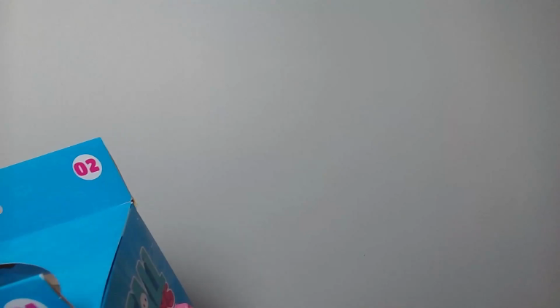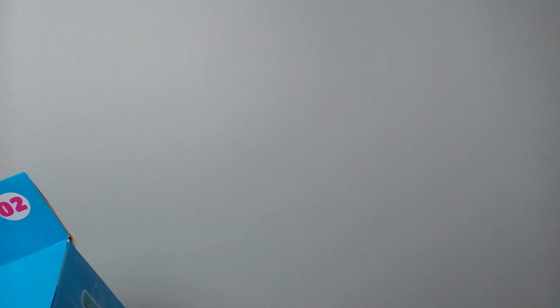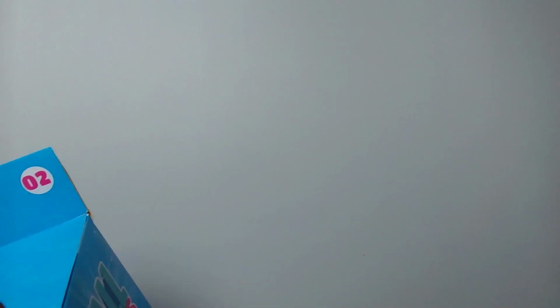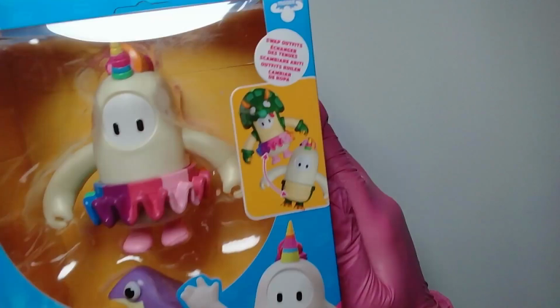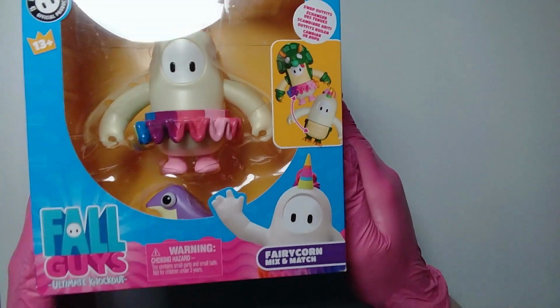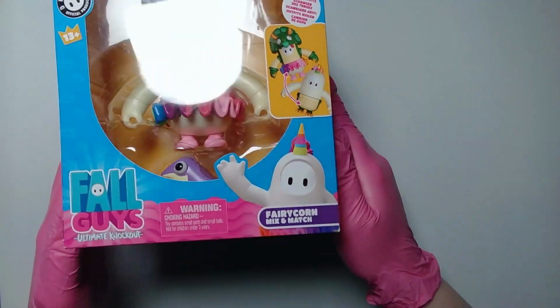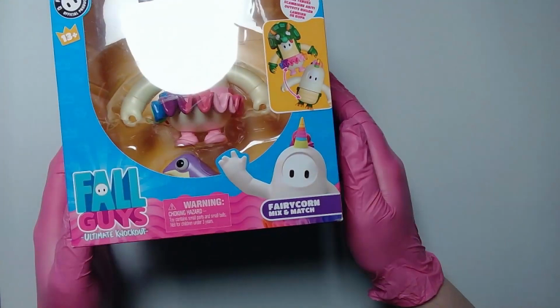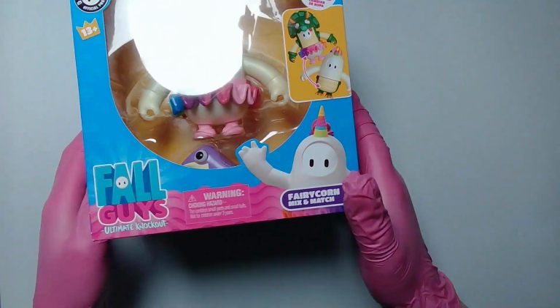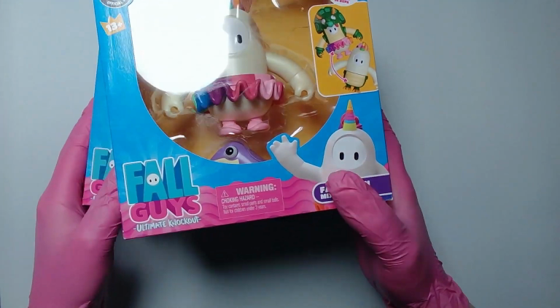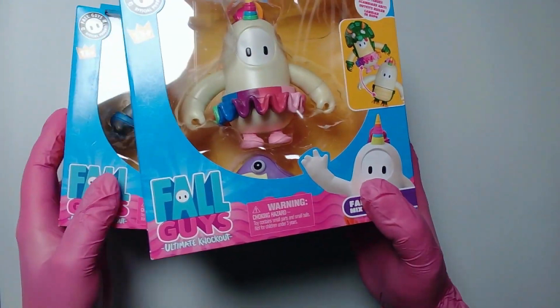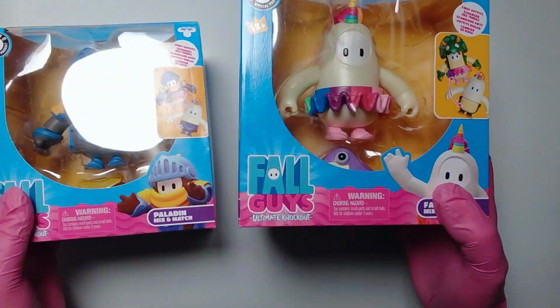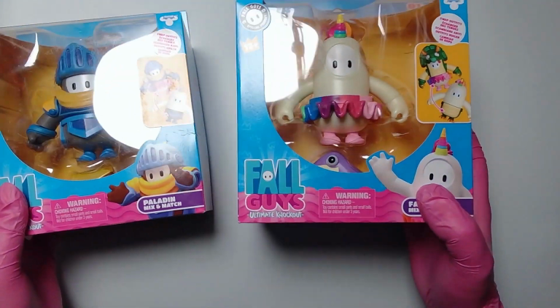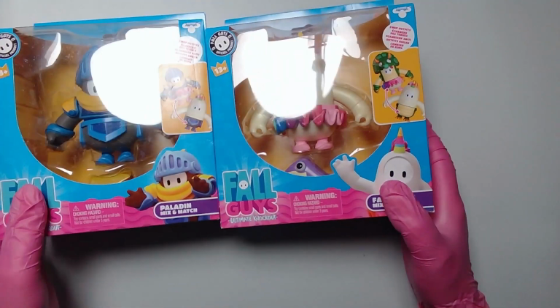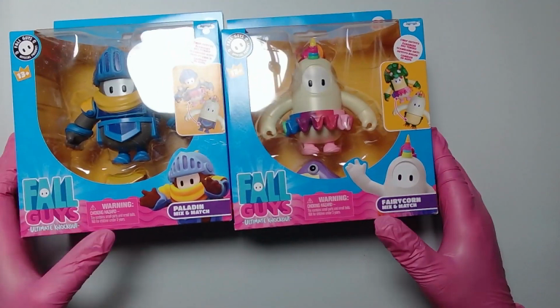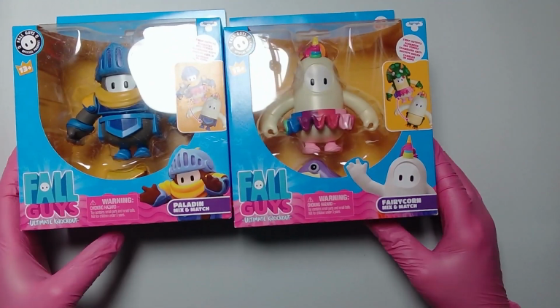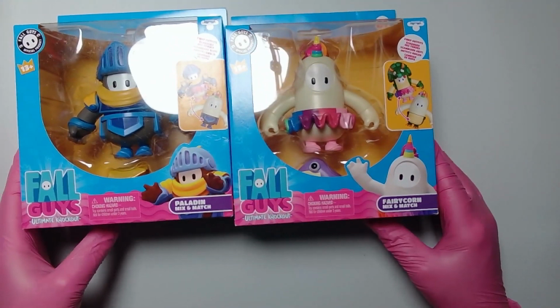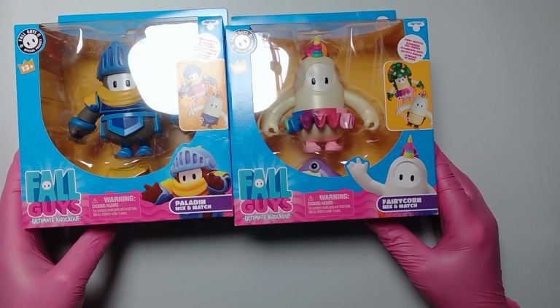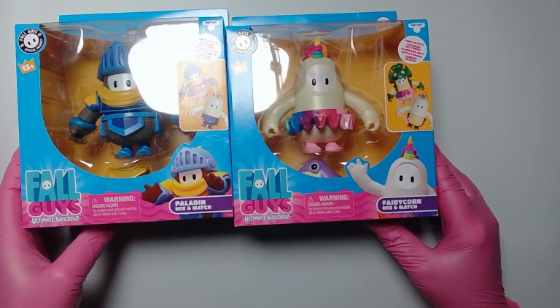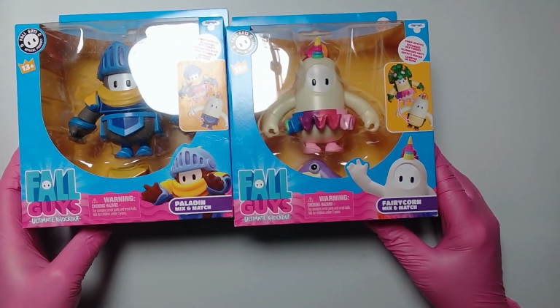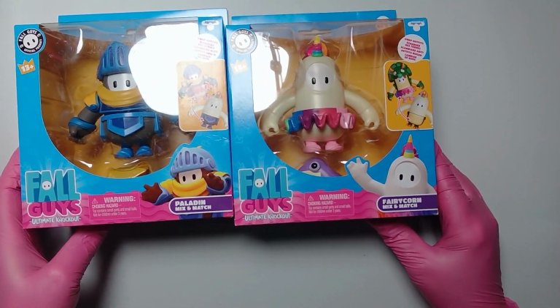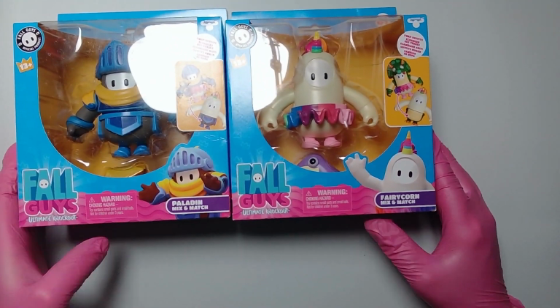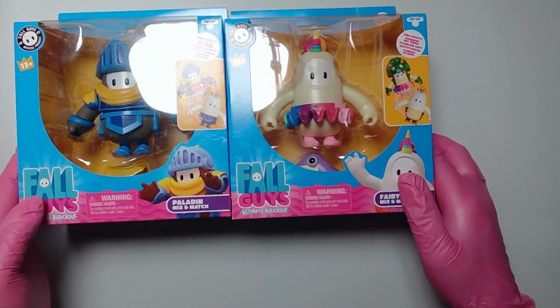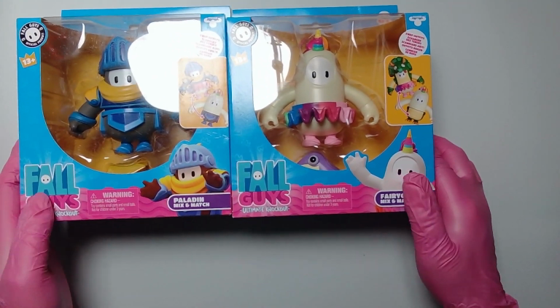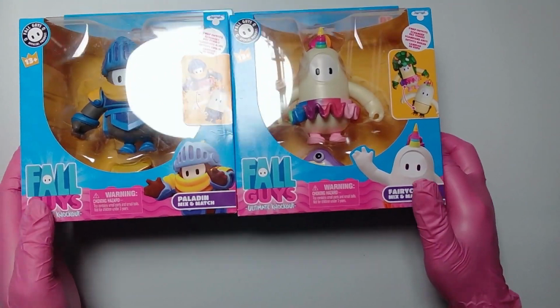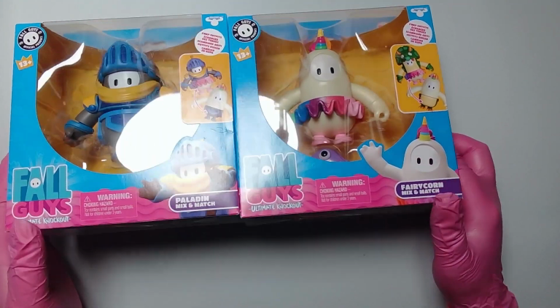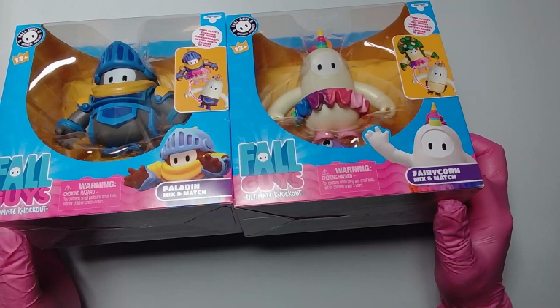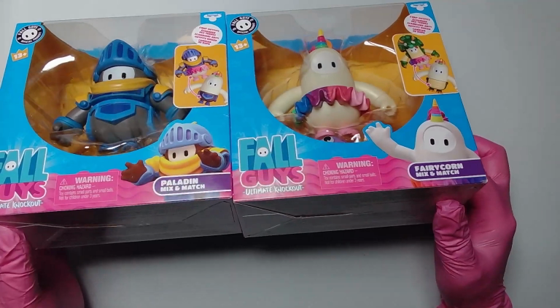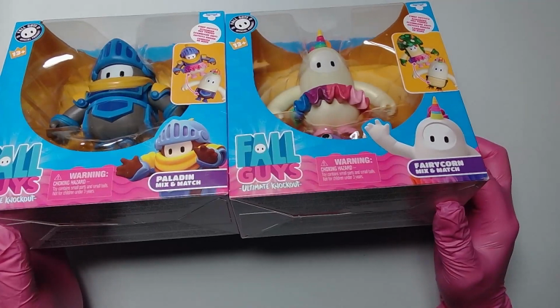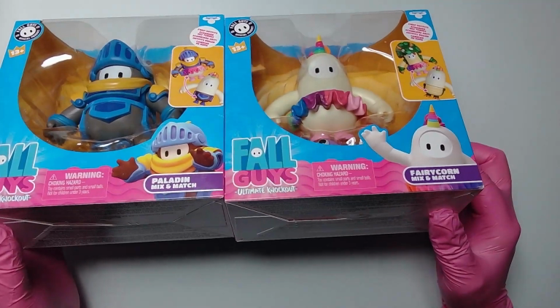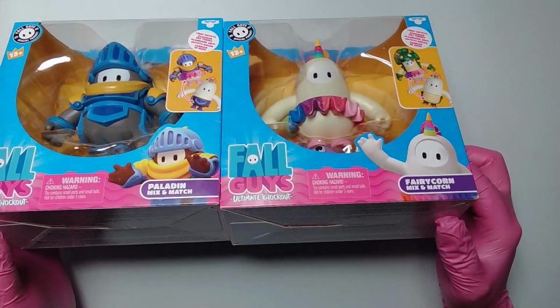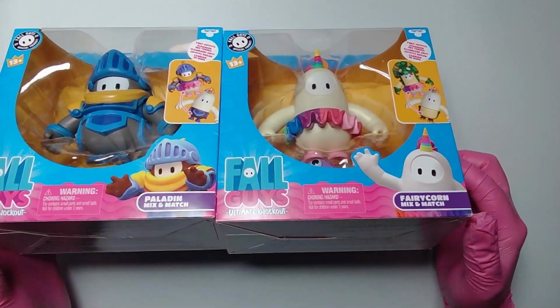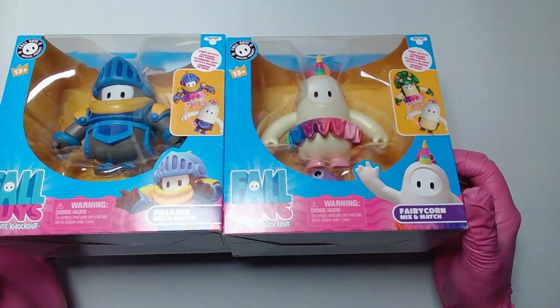Hey guys, a very quick unboxing today. We've got these — there we go — they are the Fall Guys.